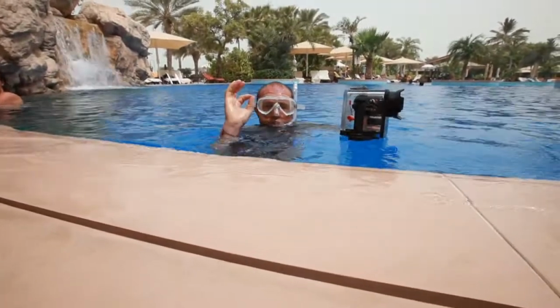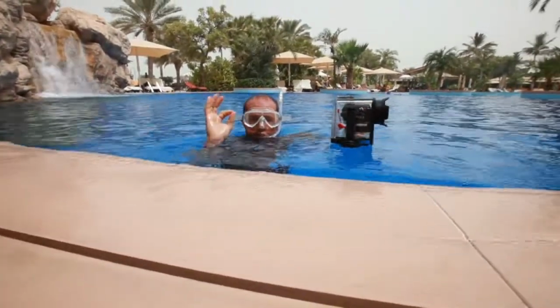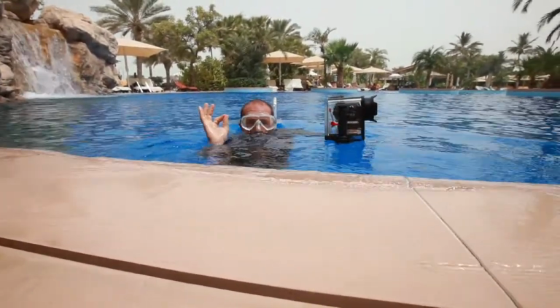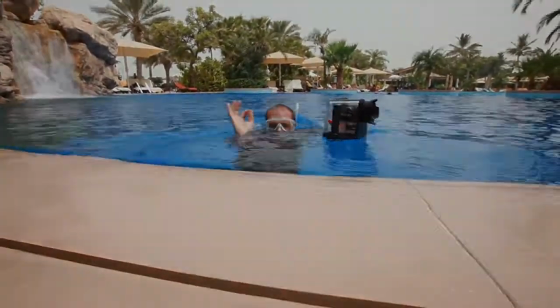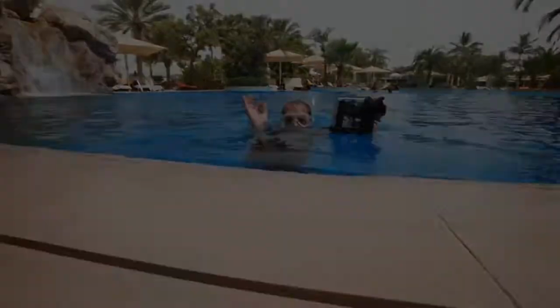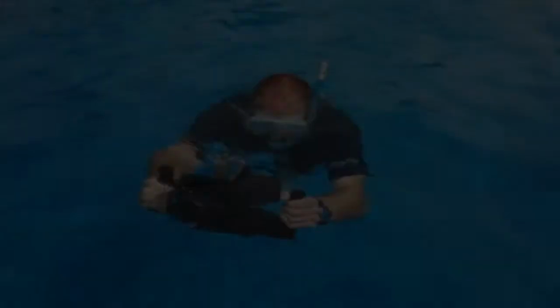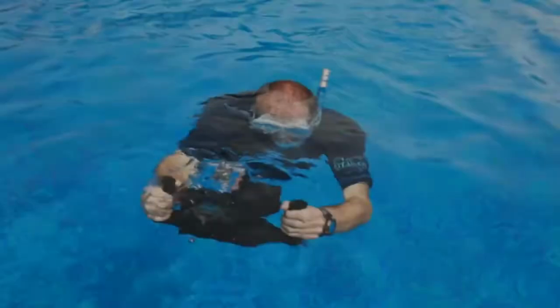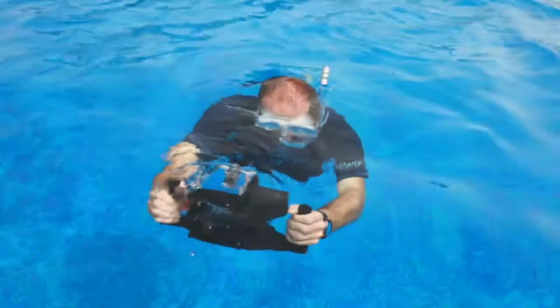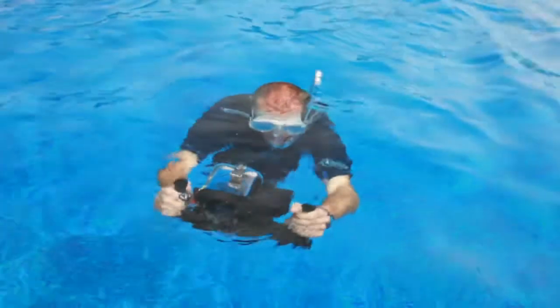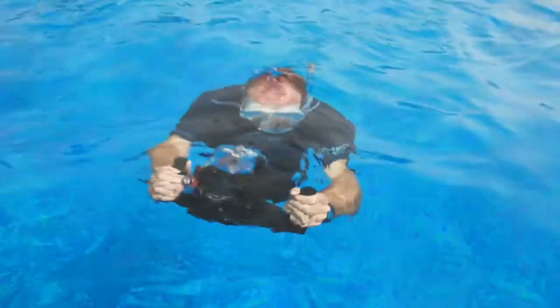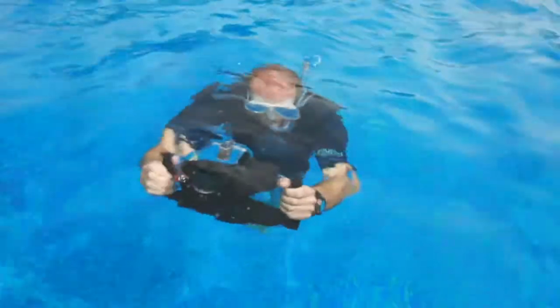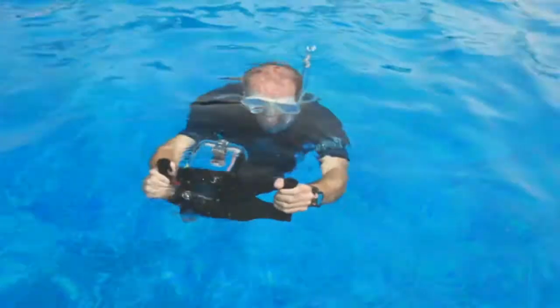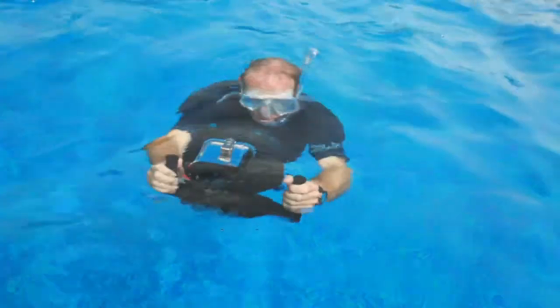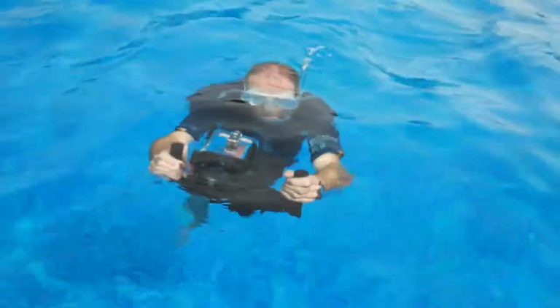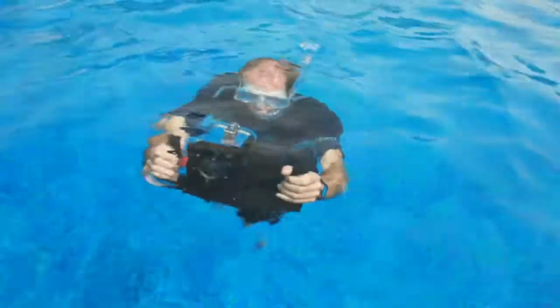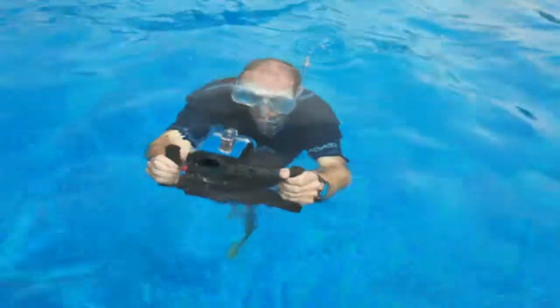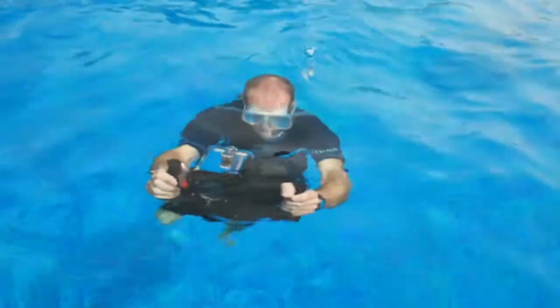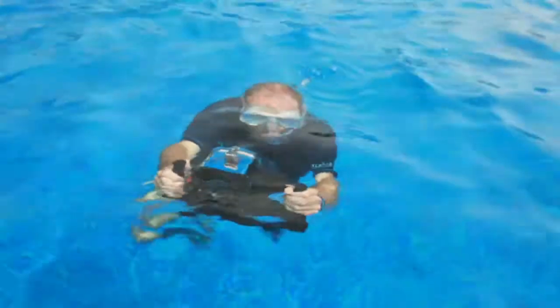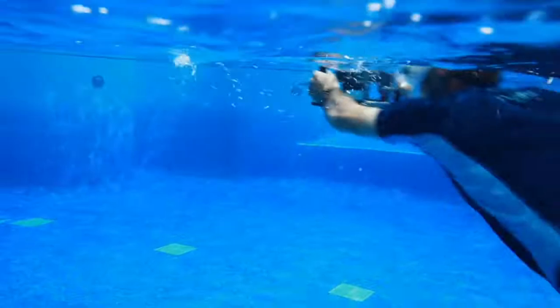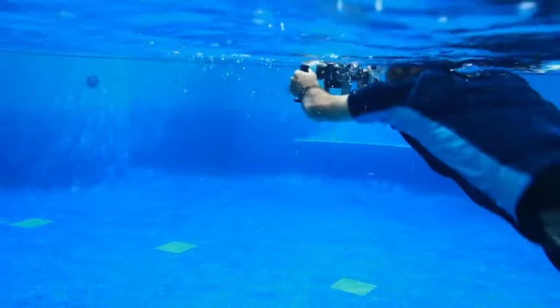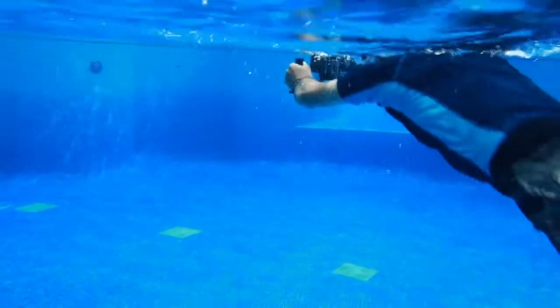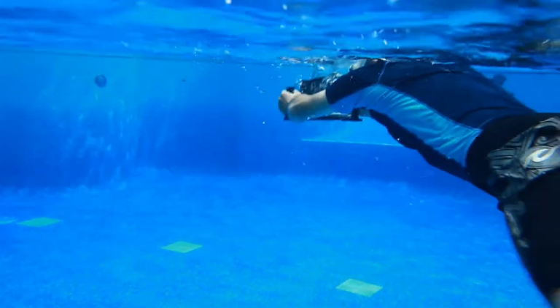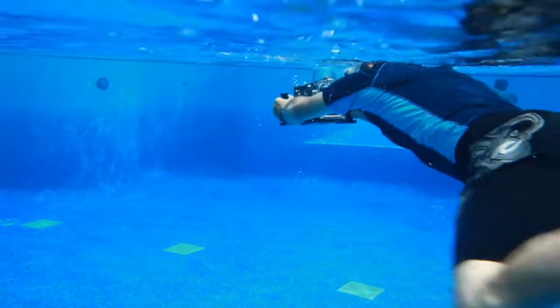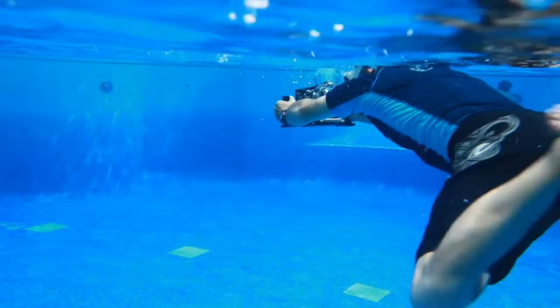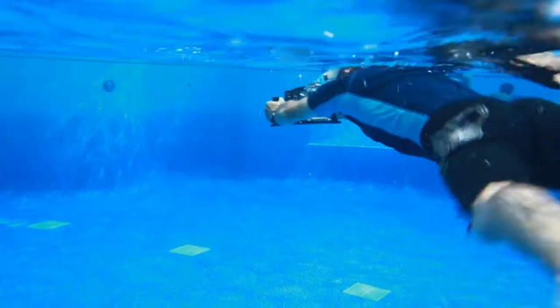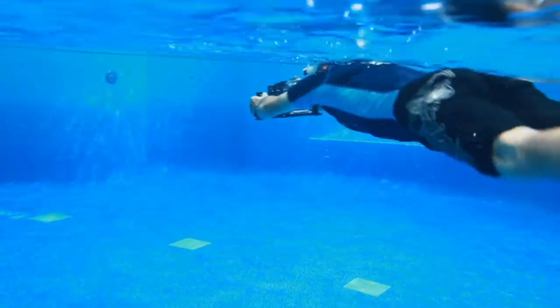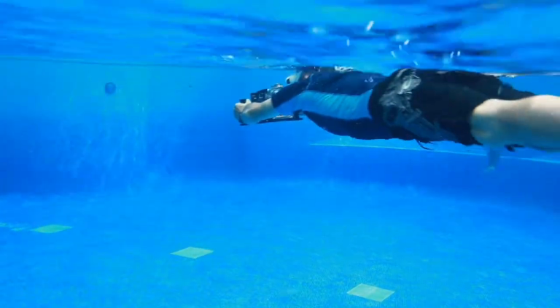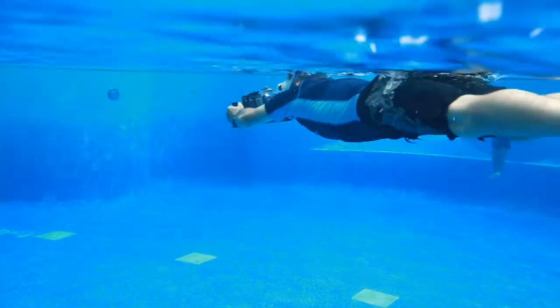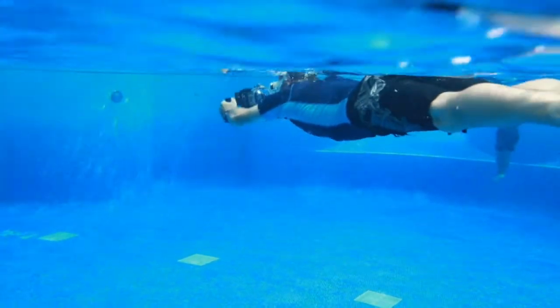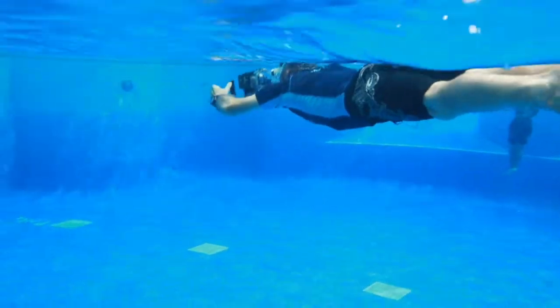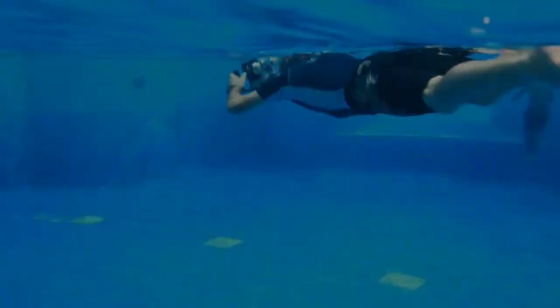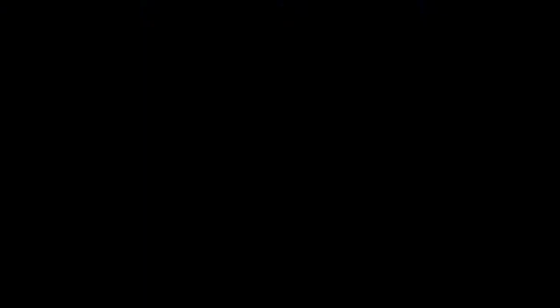Your camcorder loves a stint of underwater filming. See how smoothly it cuts through the water.